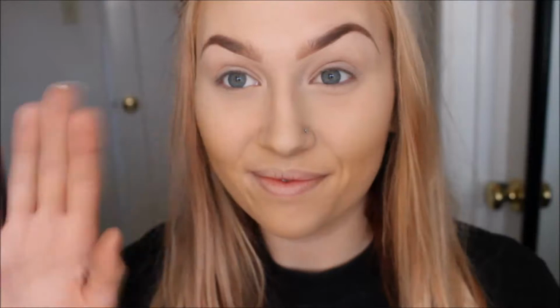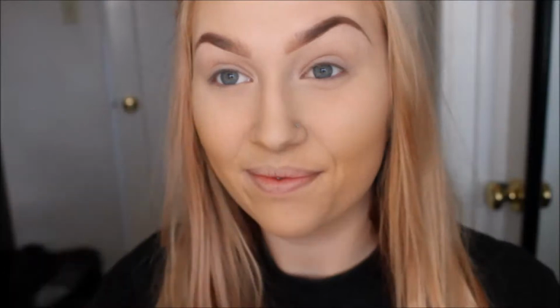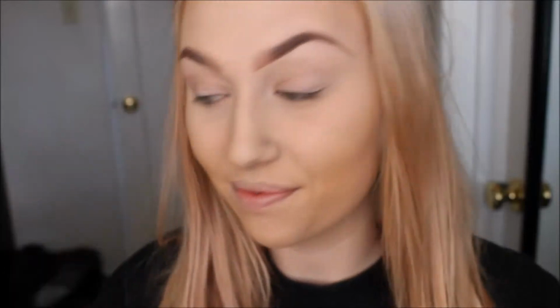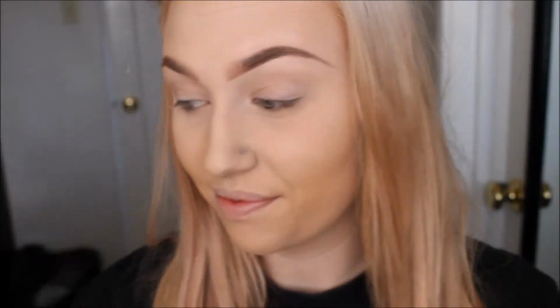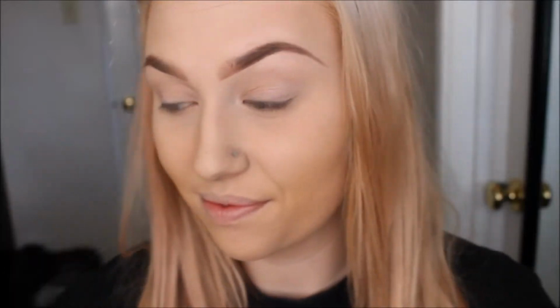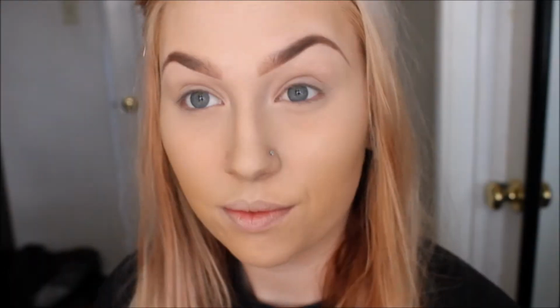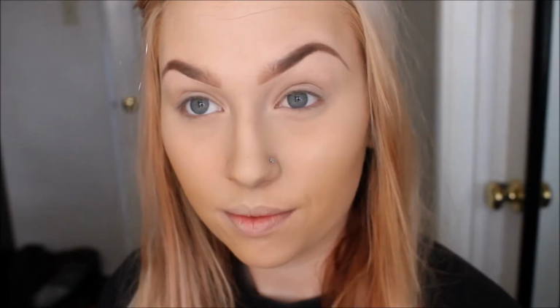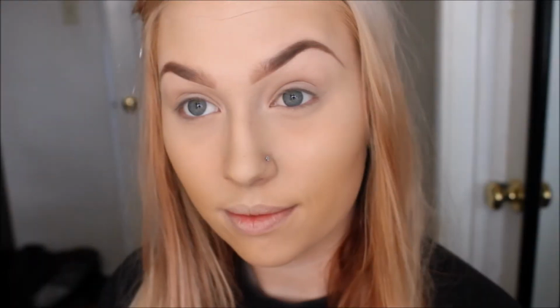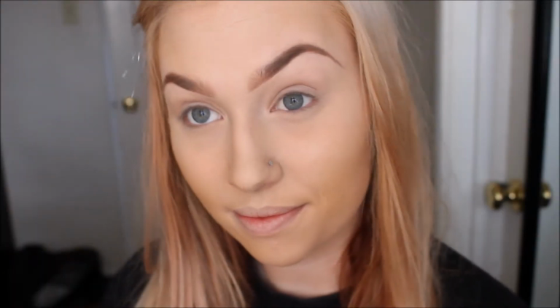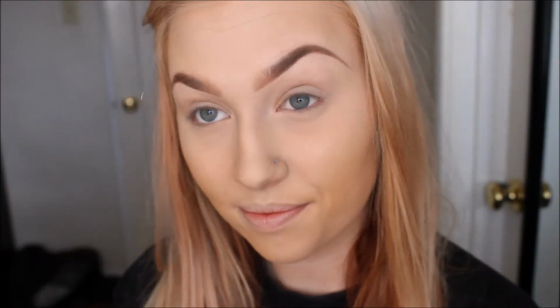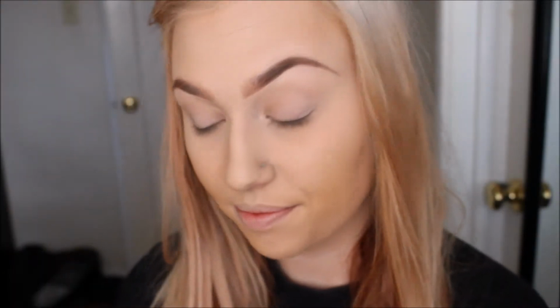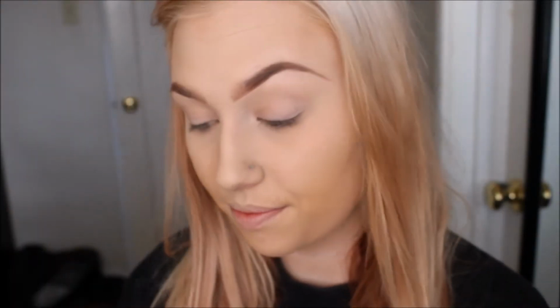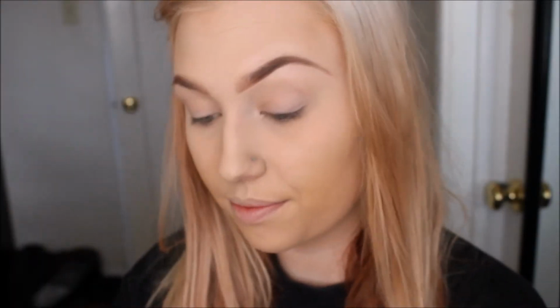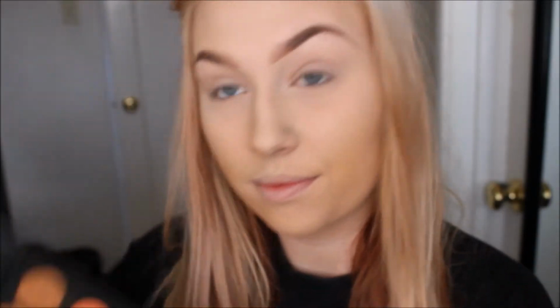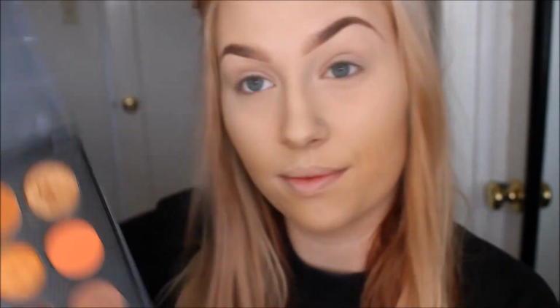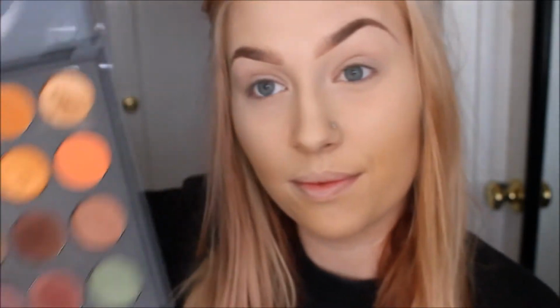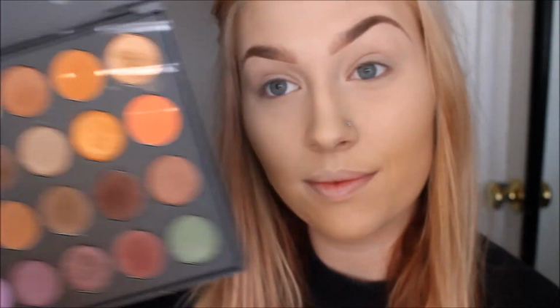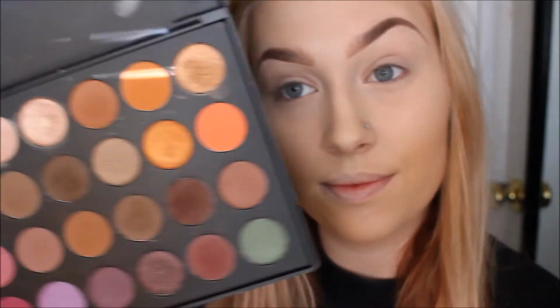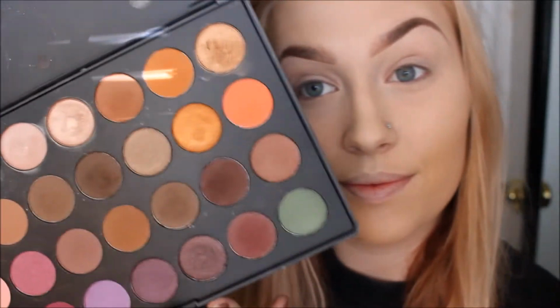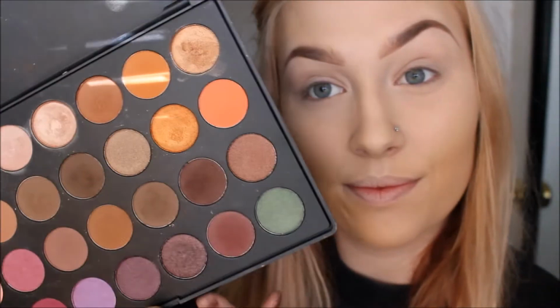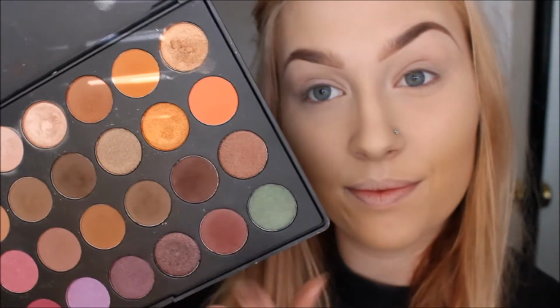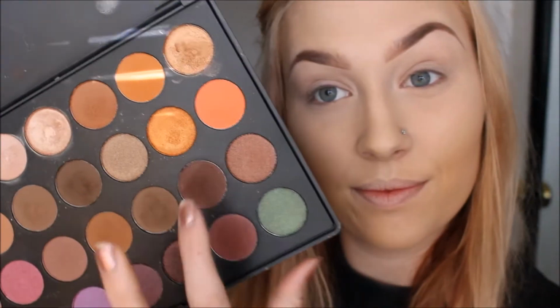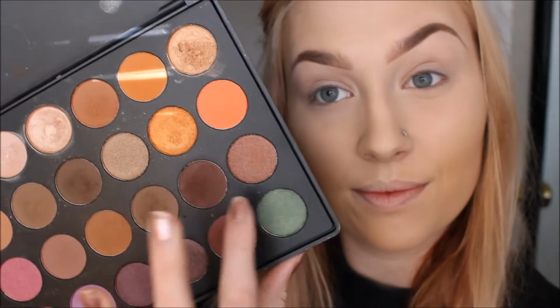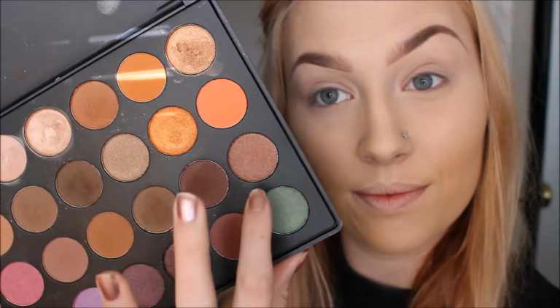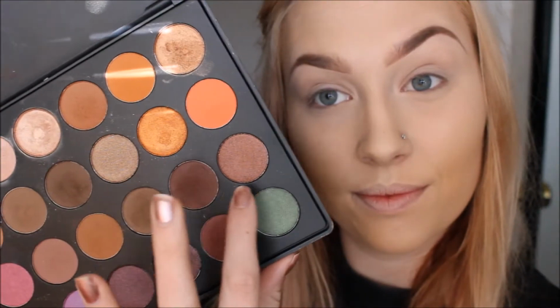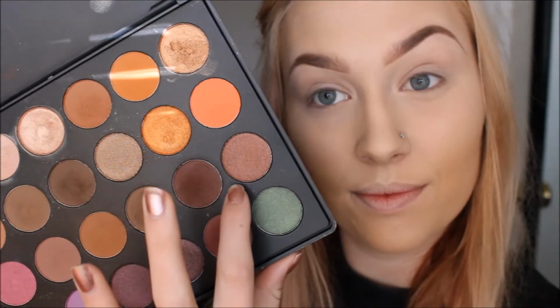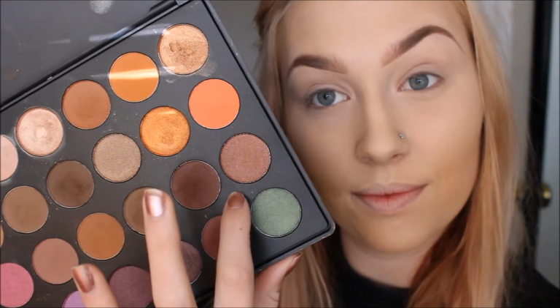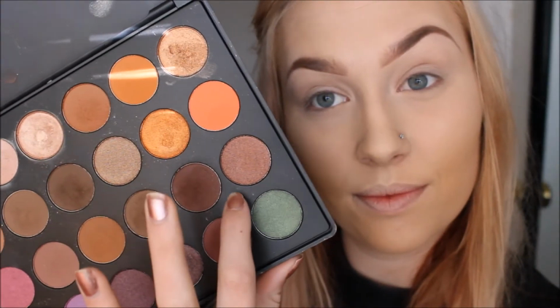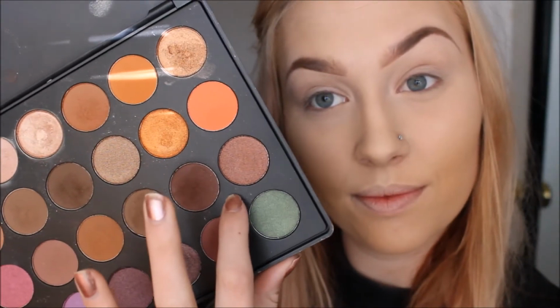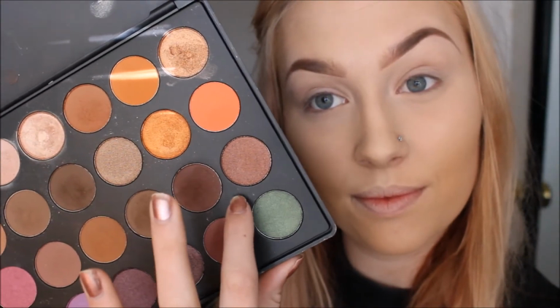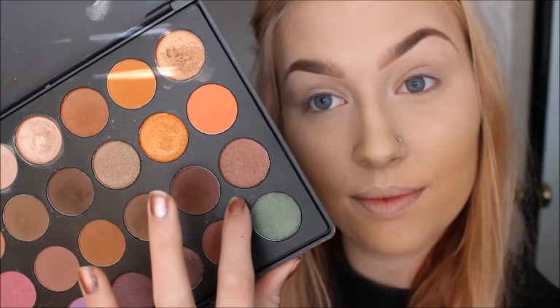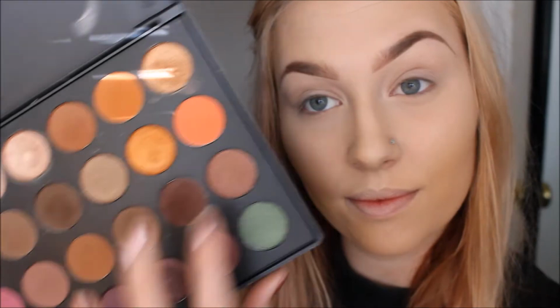Hey guys, how's it going? So today I'm going to be doing a makeup look using the Jaclyn Hill Favorites palette.